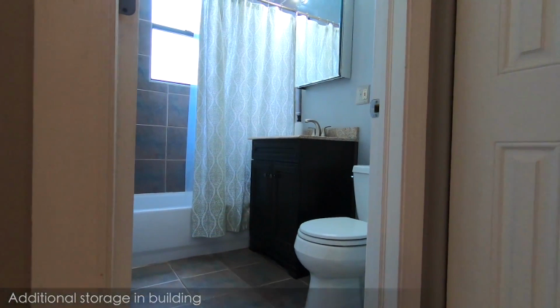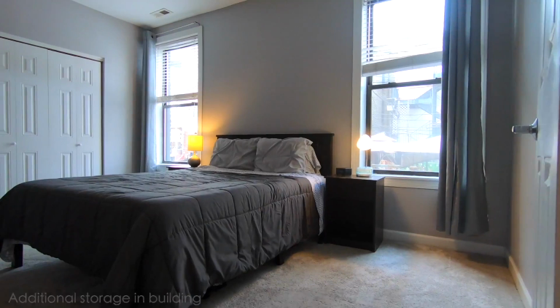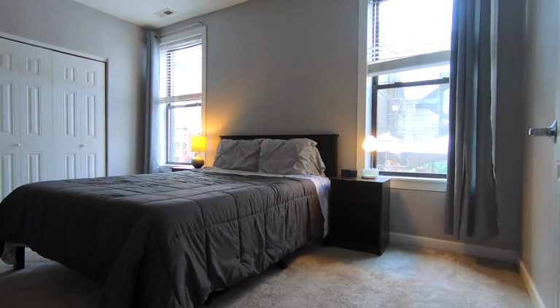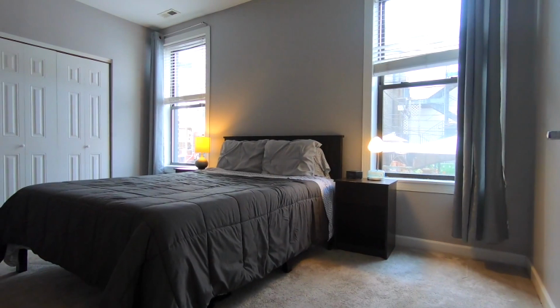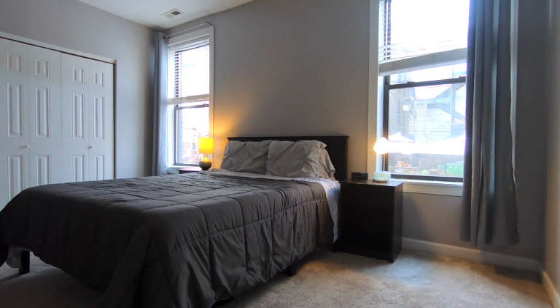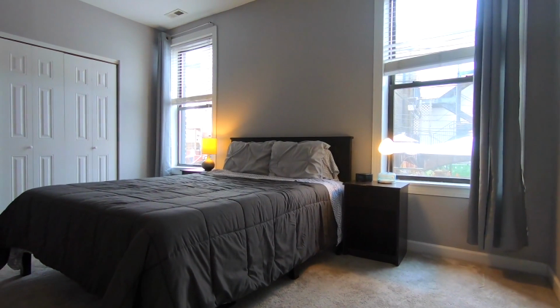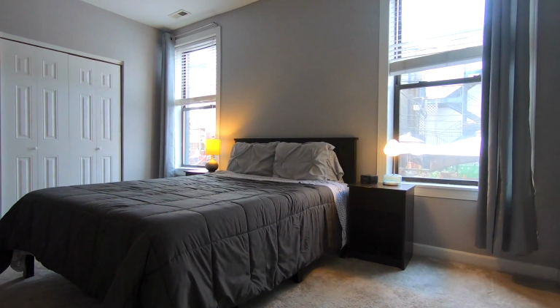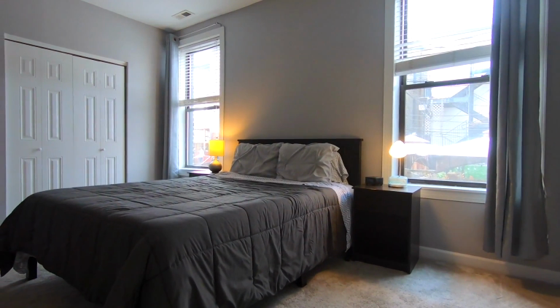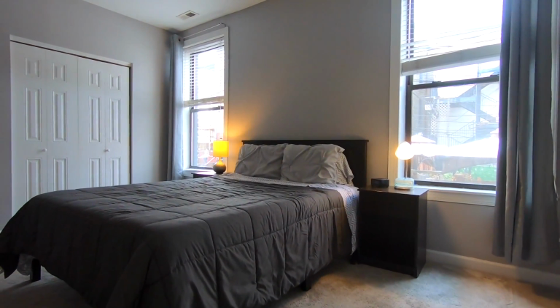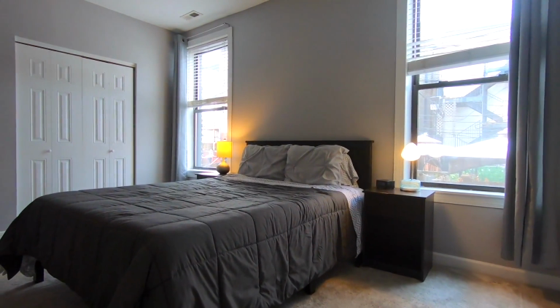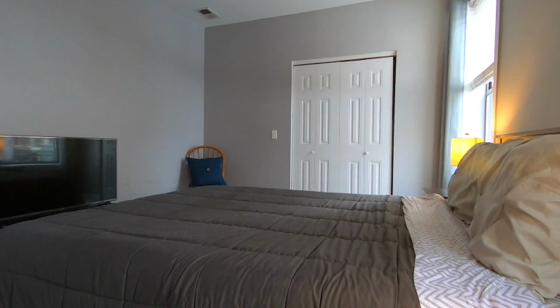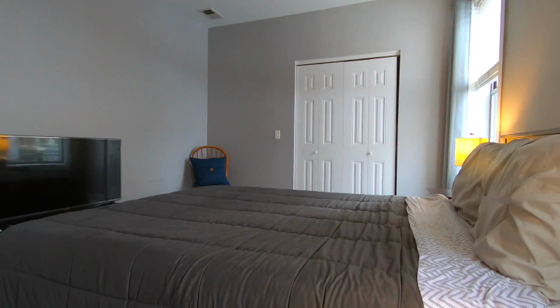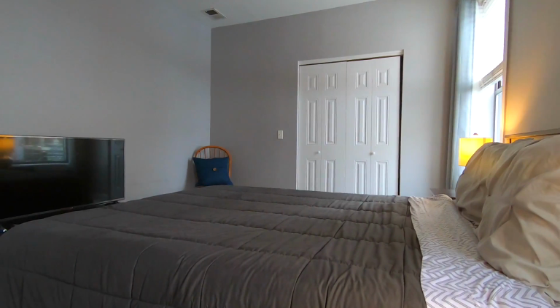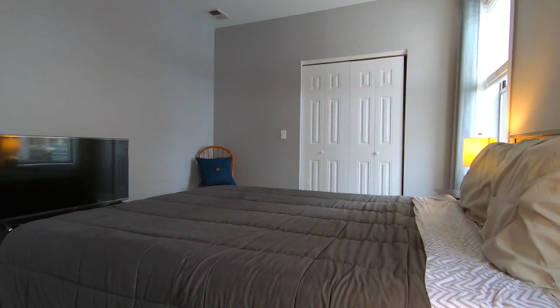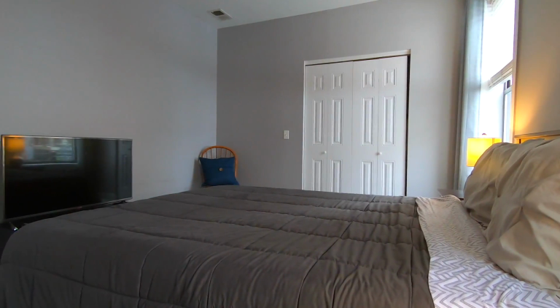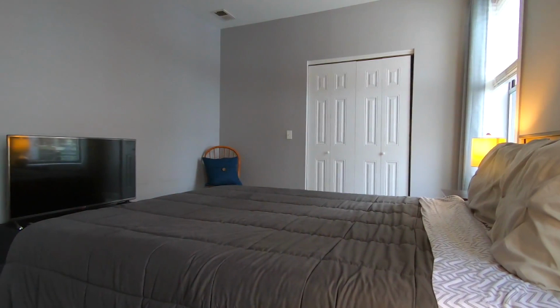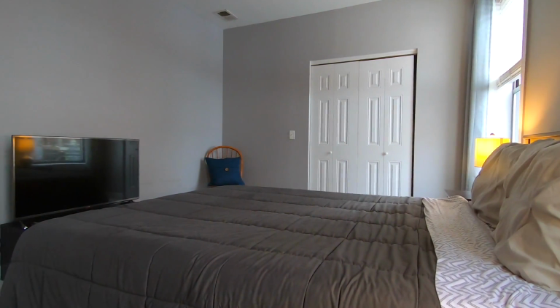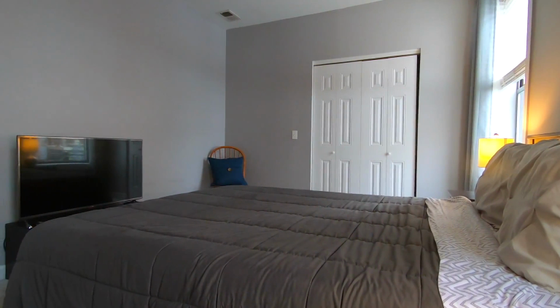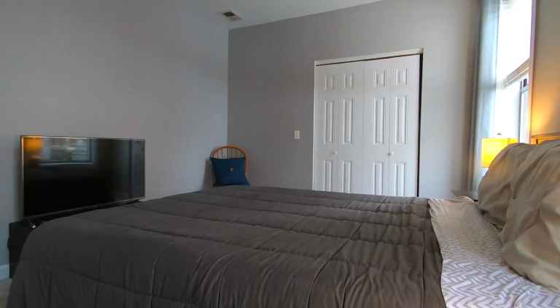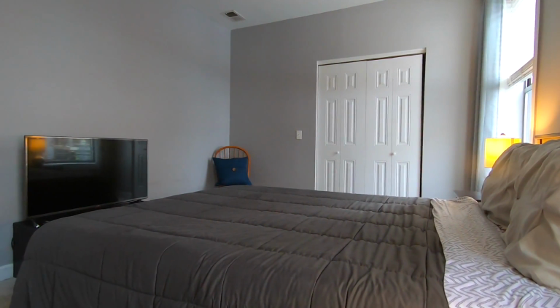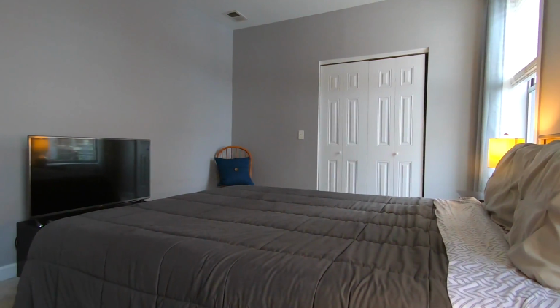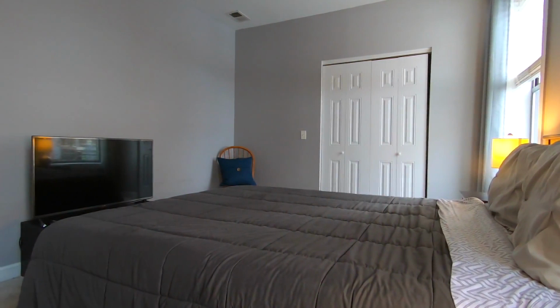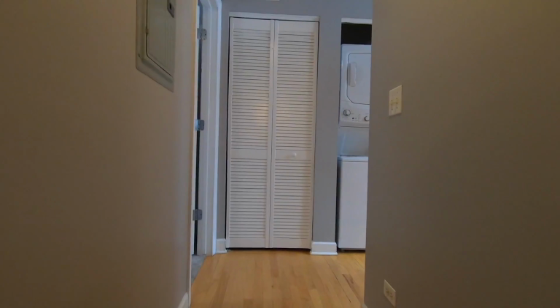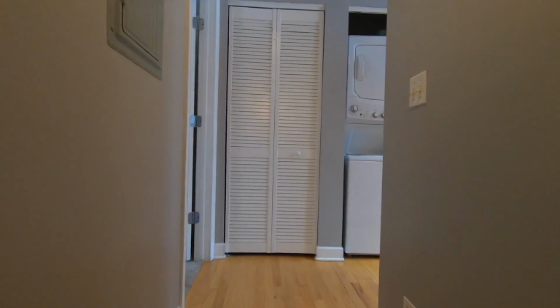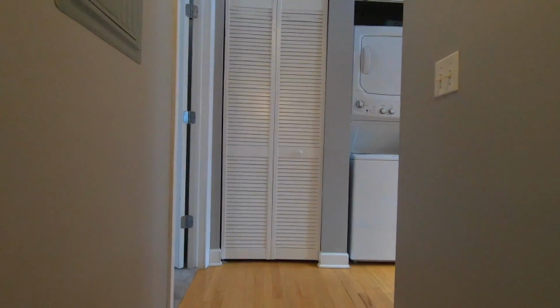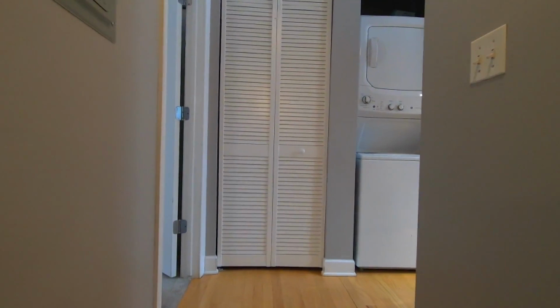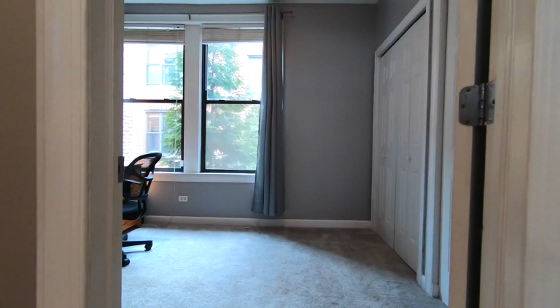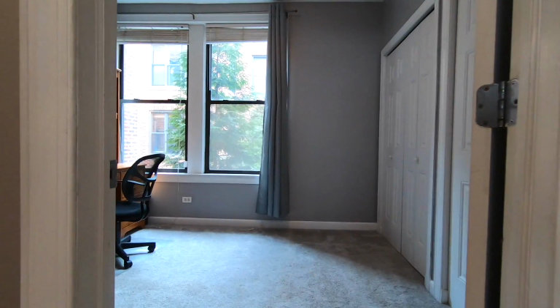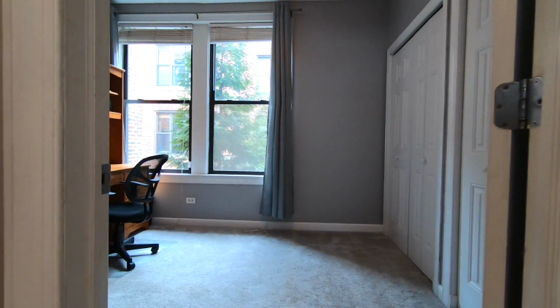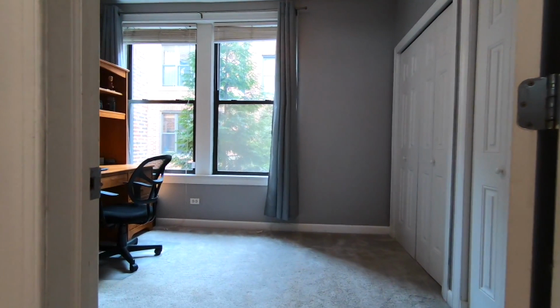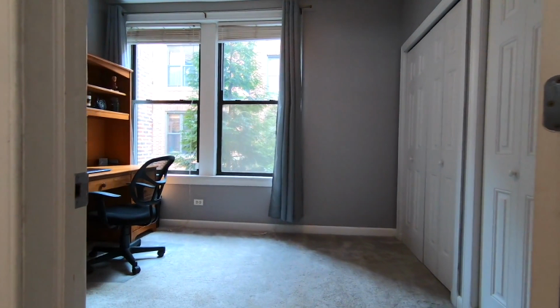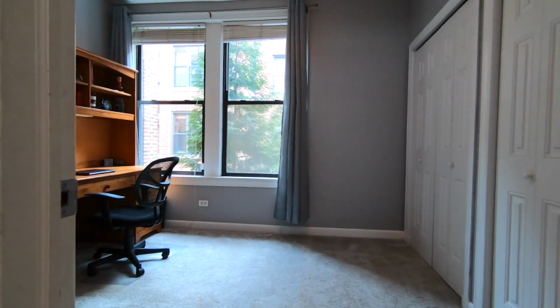Gut renovated in 2006, this light-filled unit offers an amazing split bedroom floorplan.